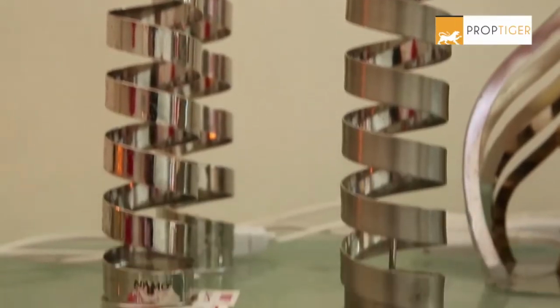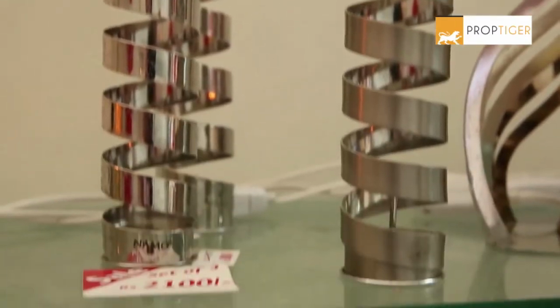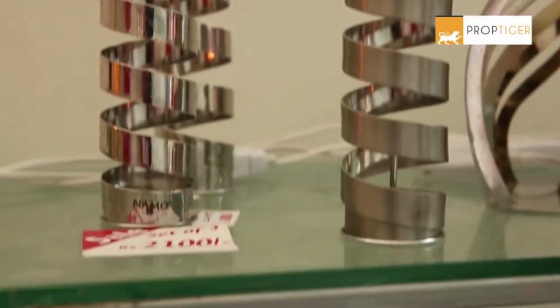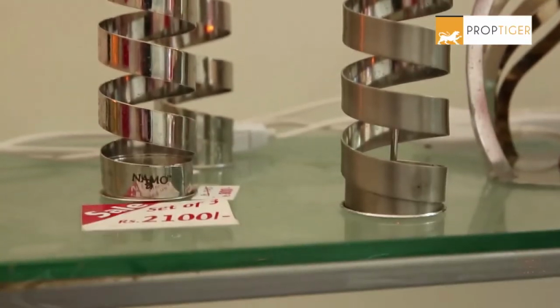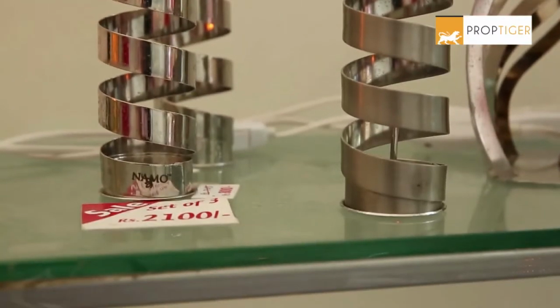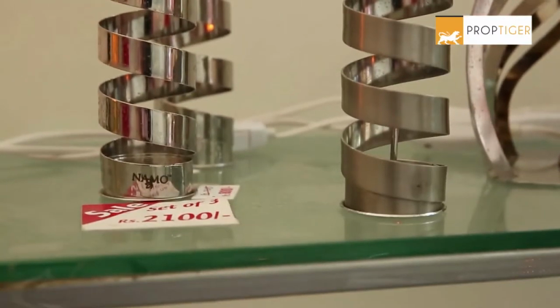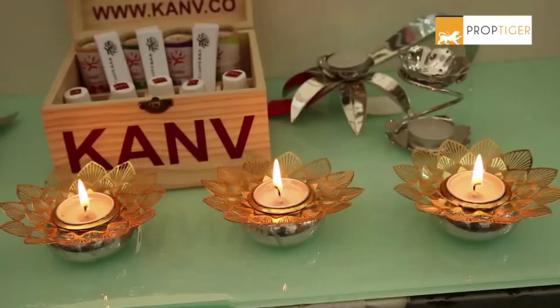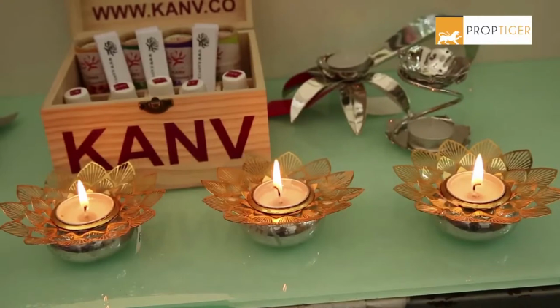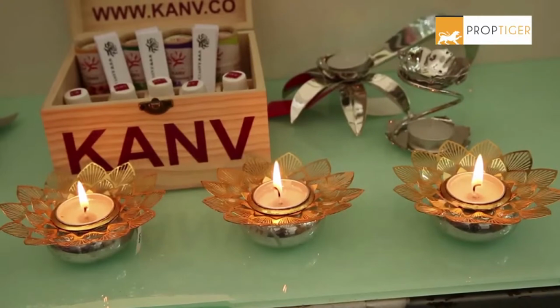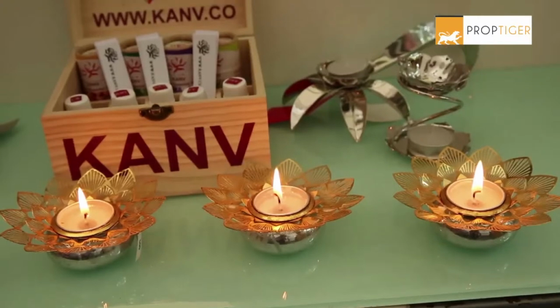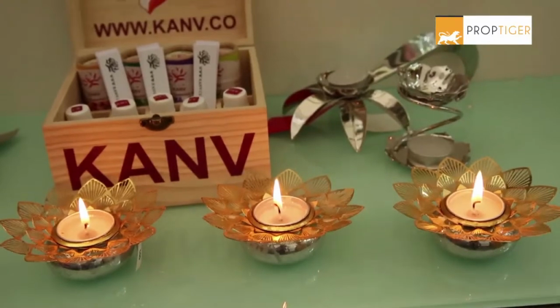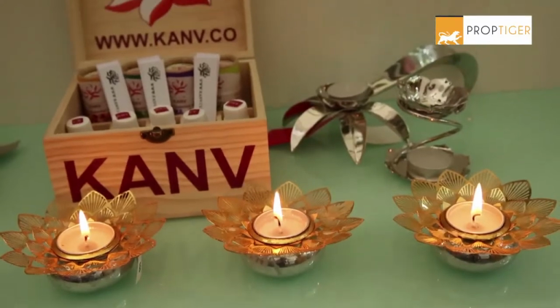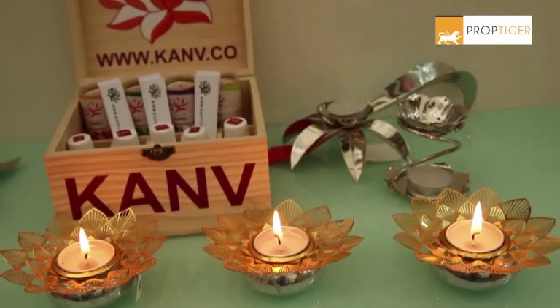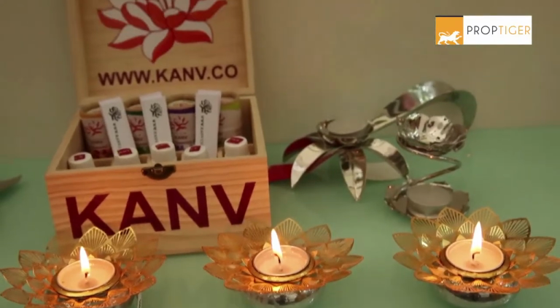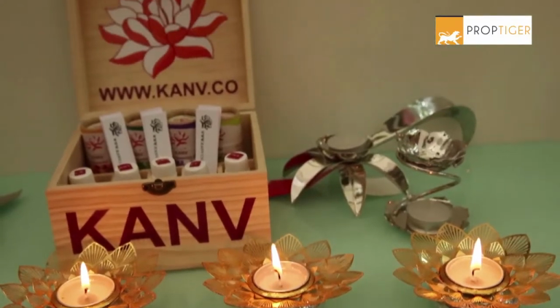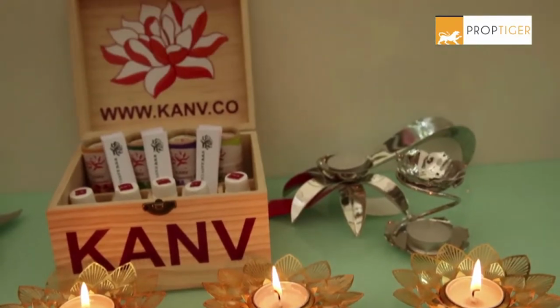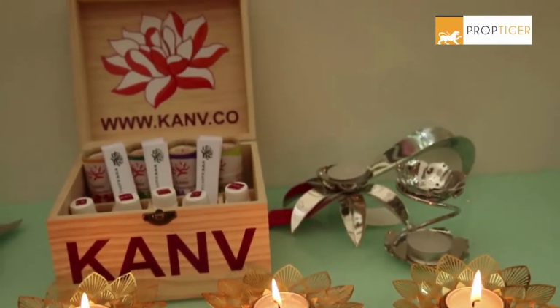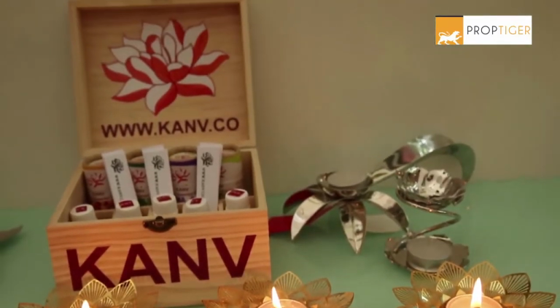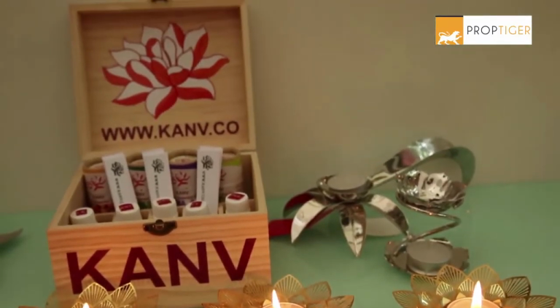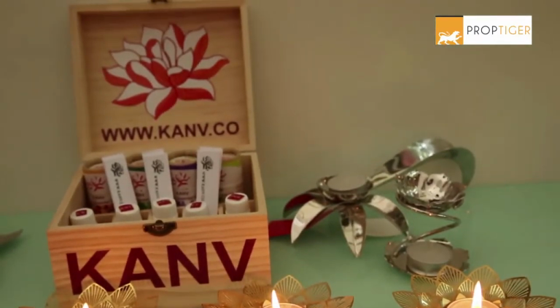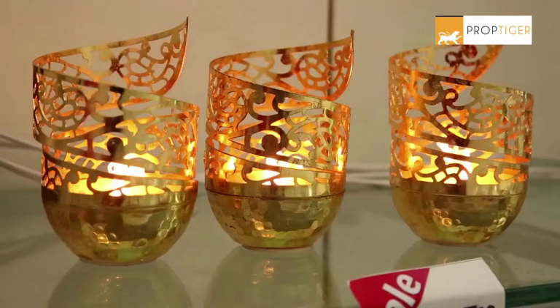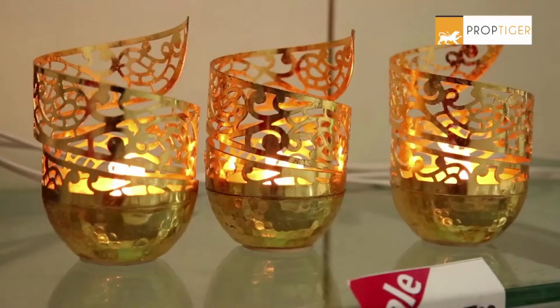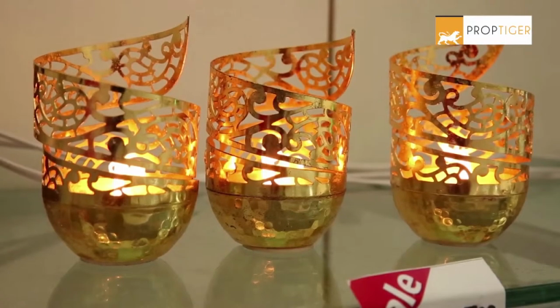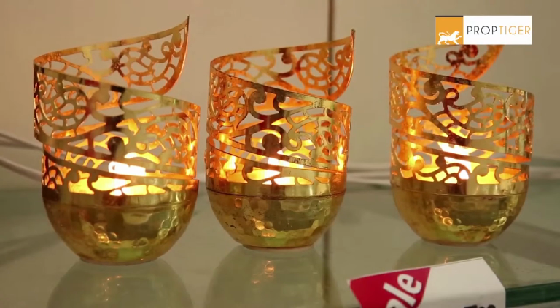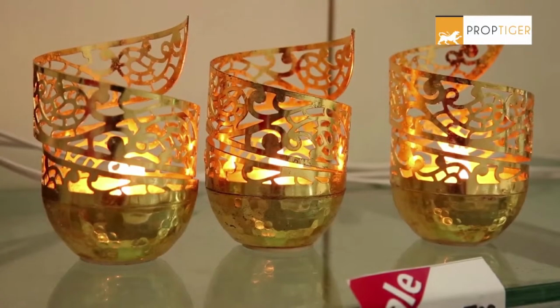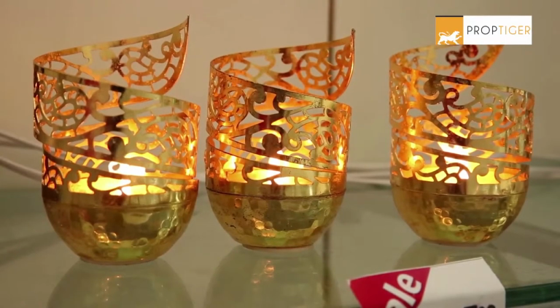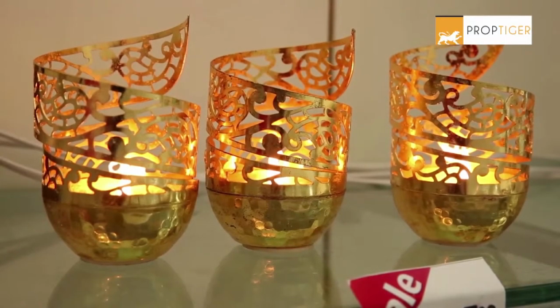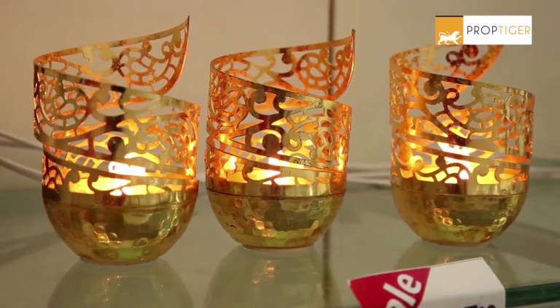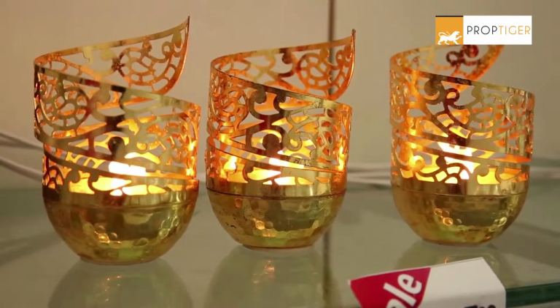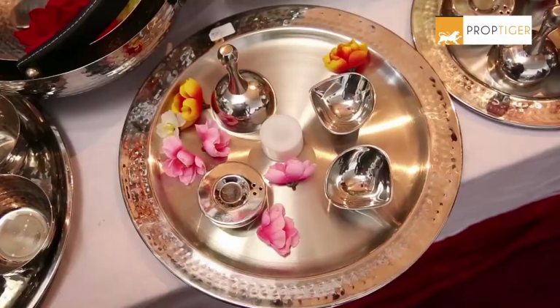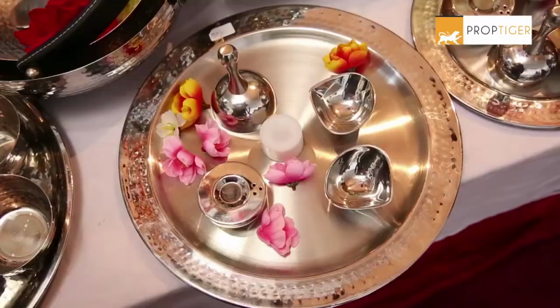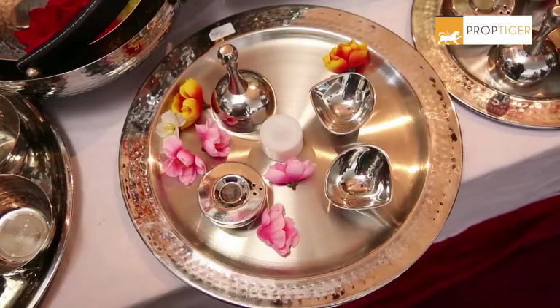So created your shopping list already? Visit a great Diwali Bazaar and grab the best decor to beautify your home.